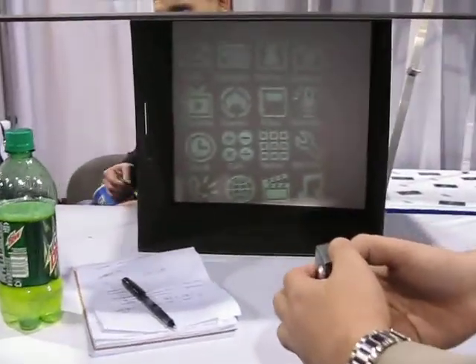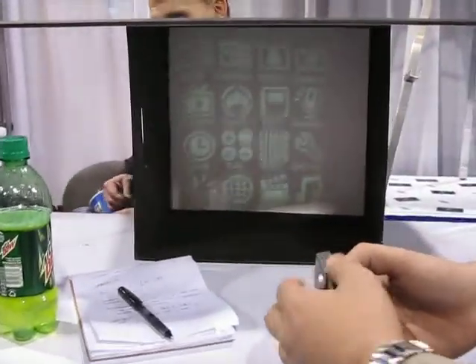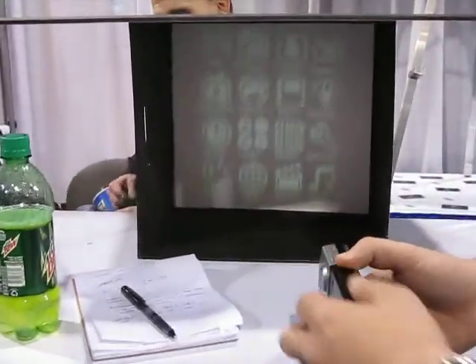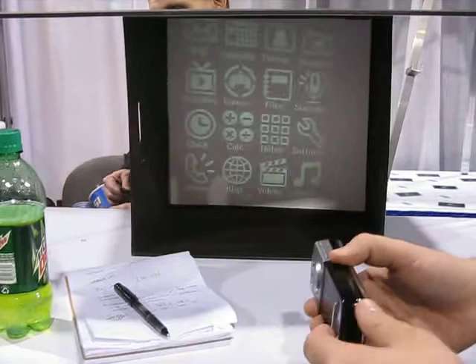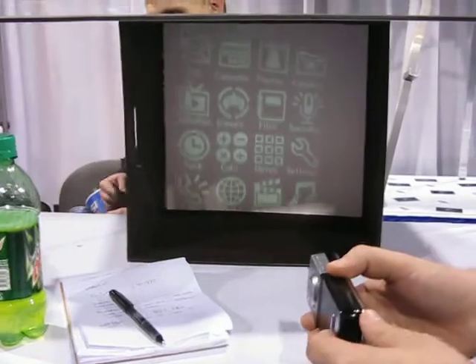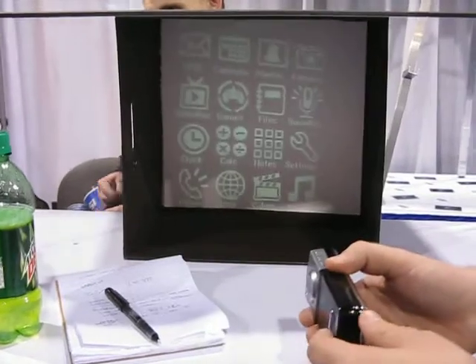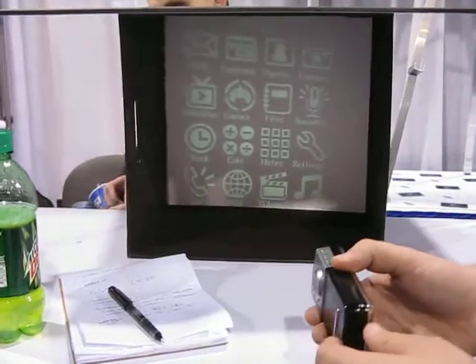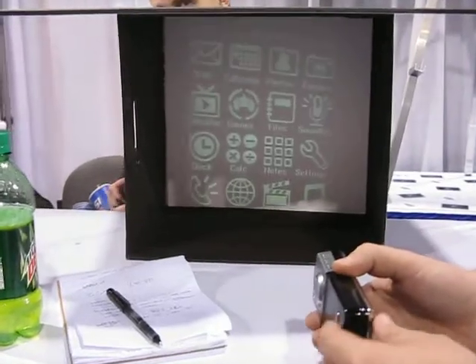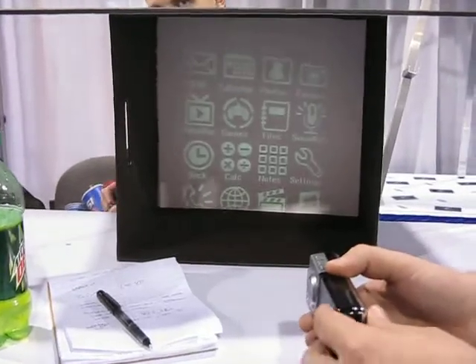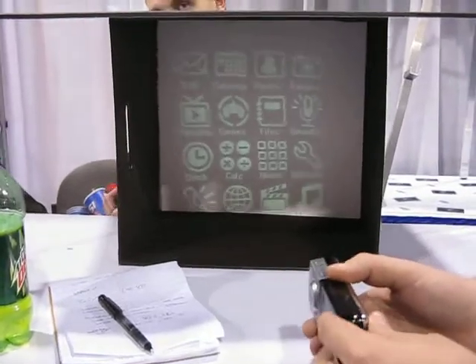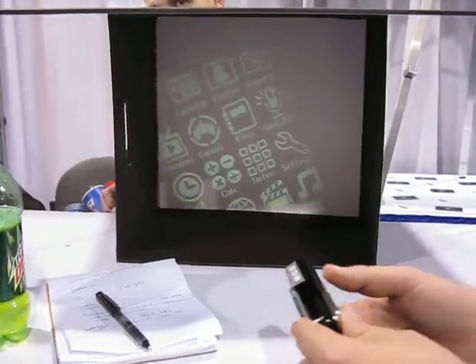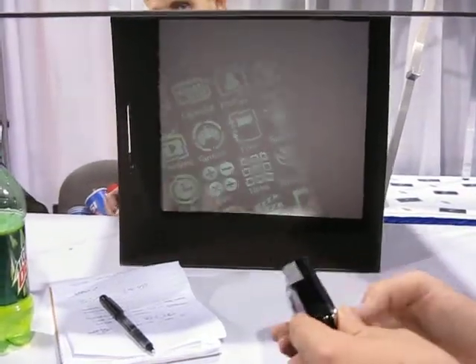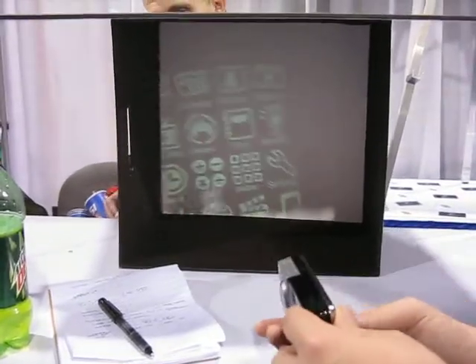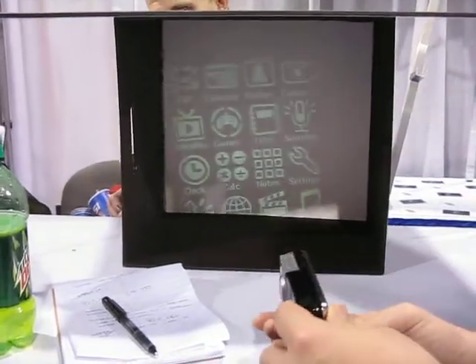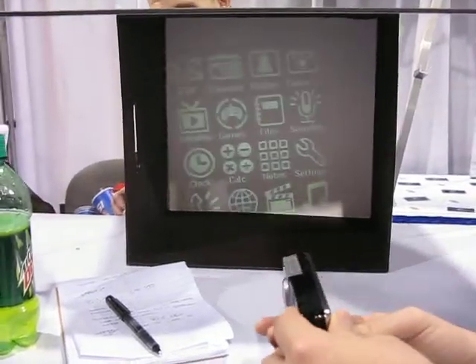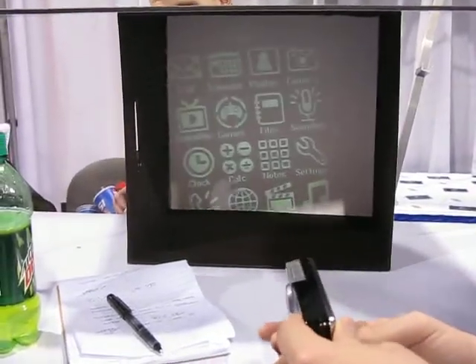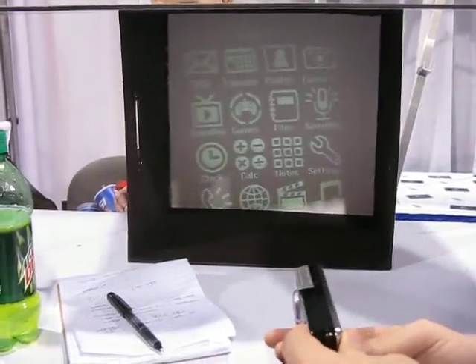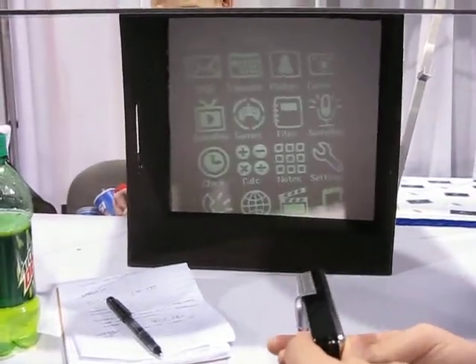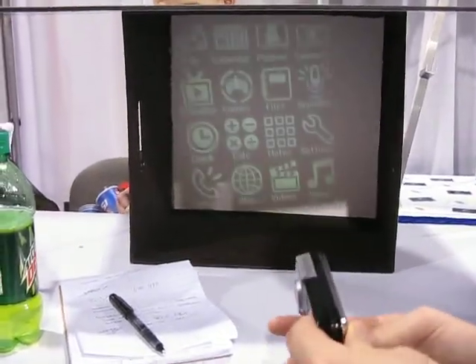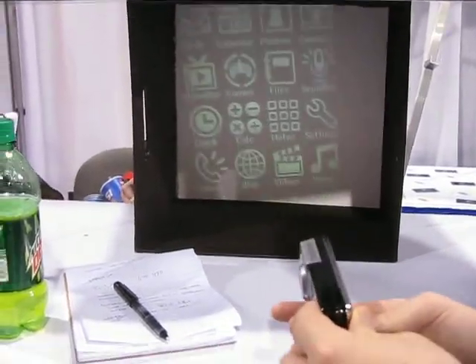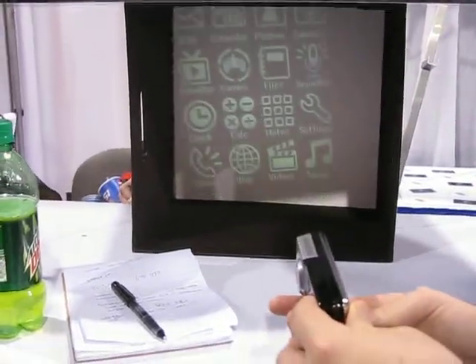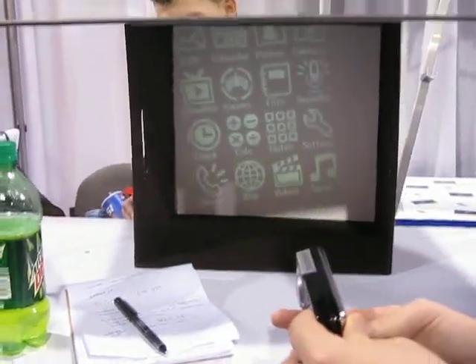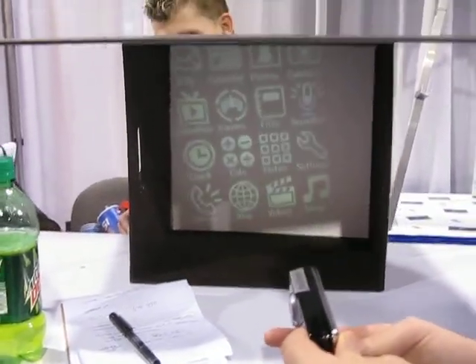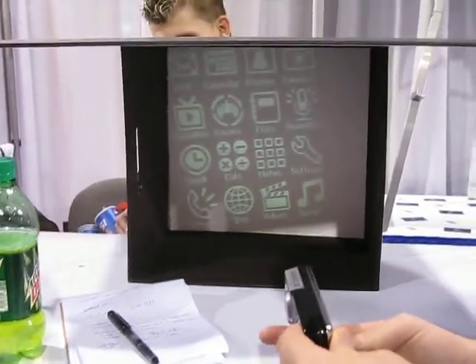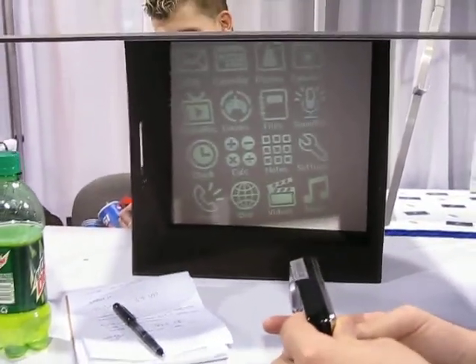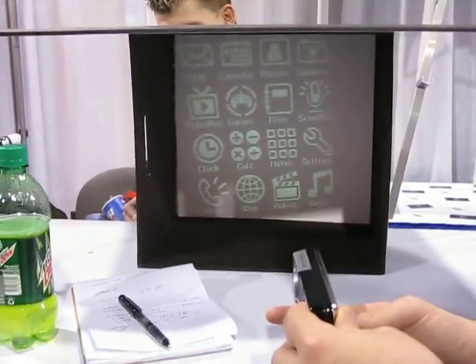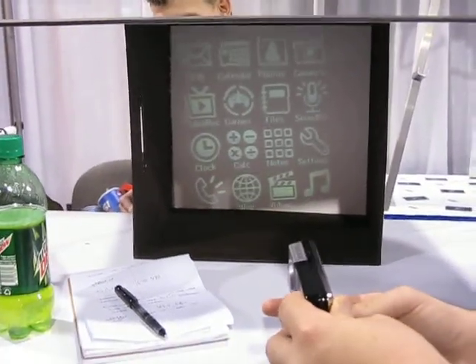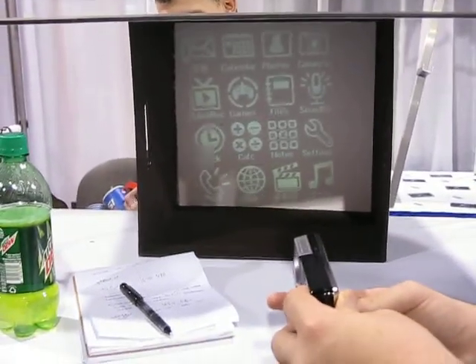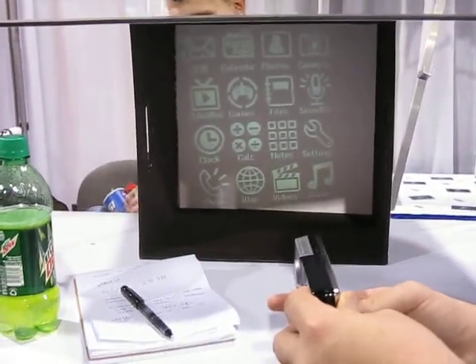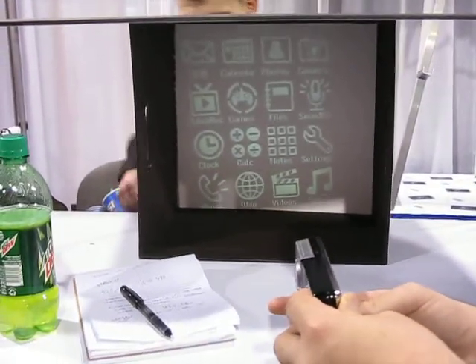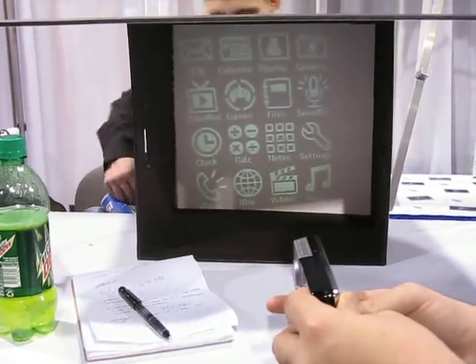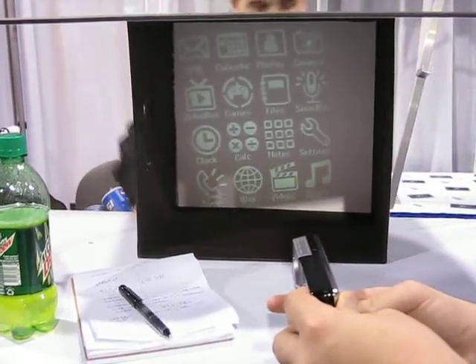Could you maybe browse them around a little bit in the OS? Yeah, that's good. That way I get to see the OS and the projection at the same time.